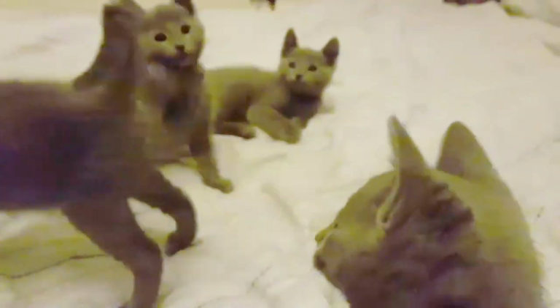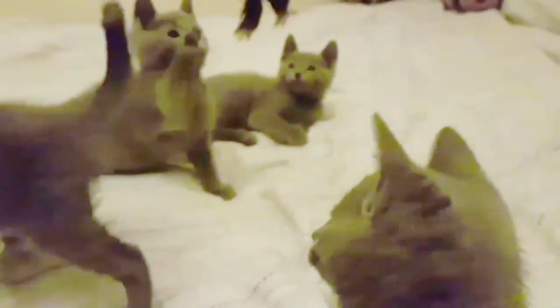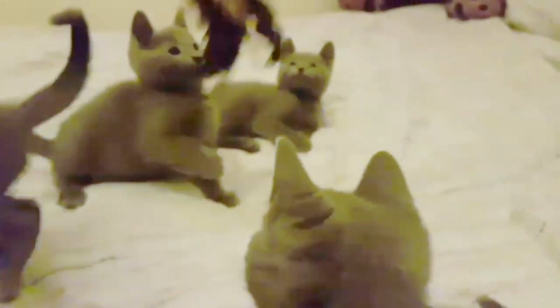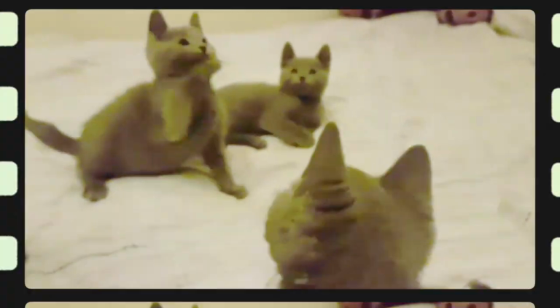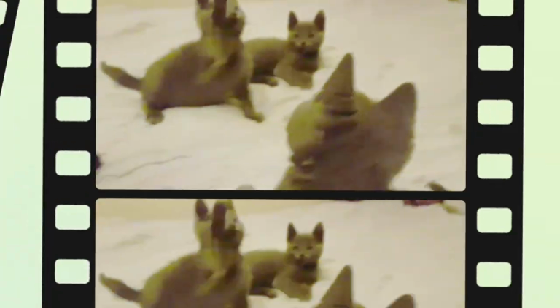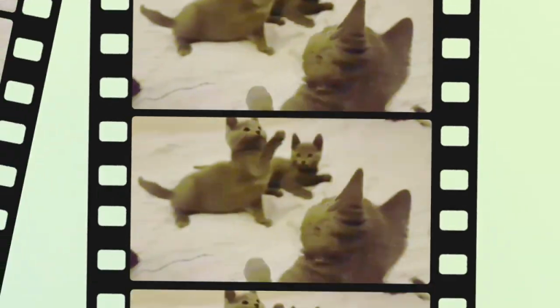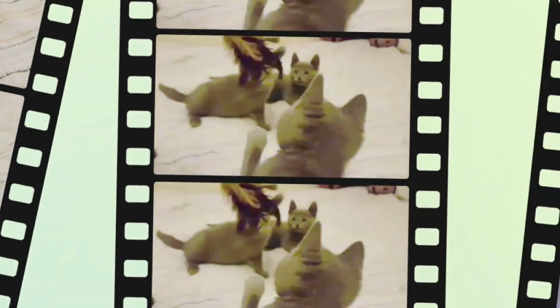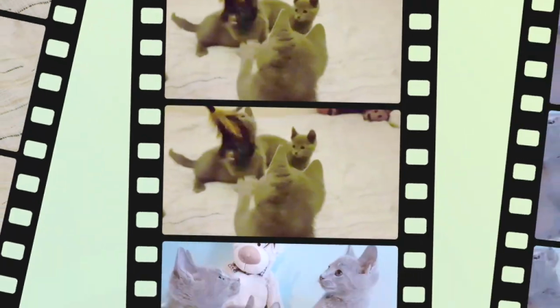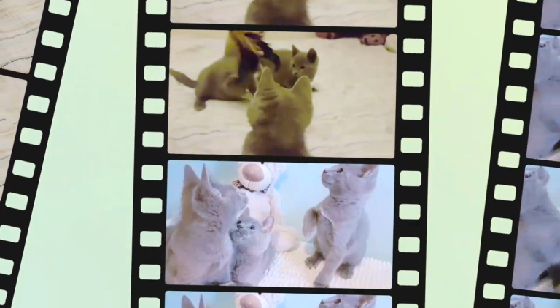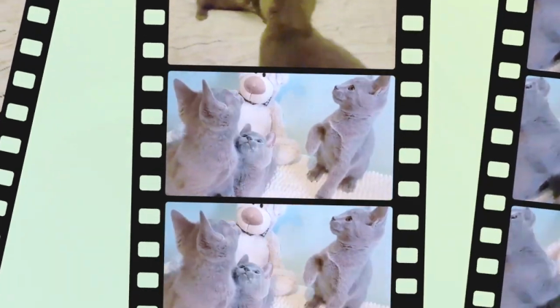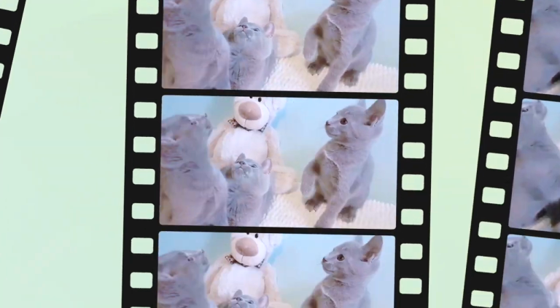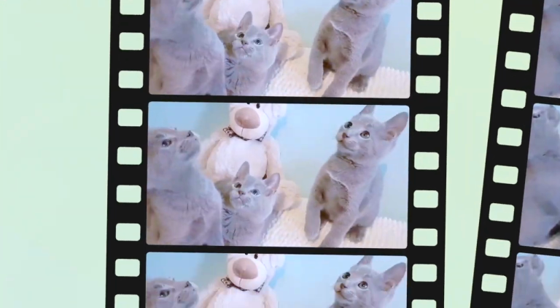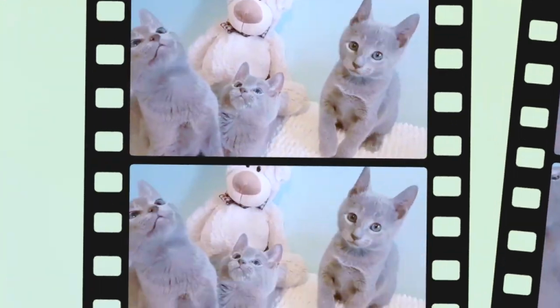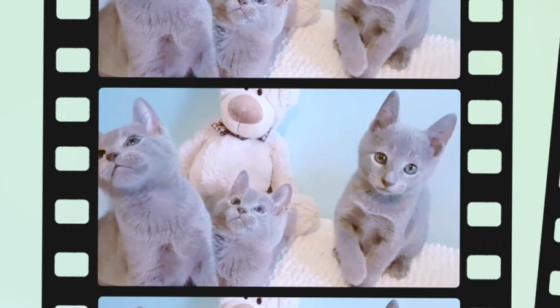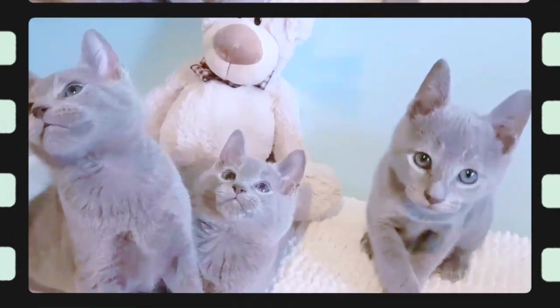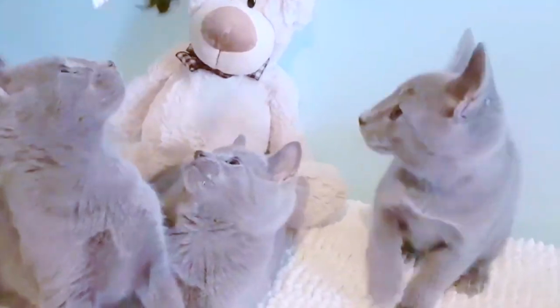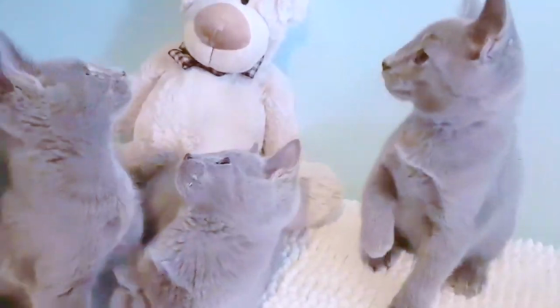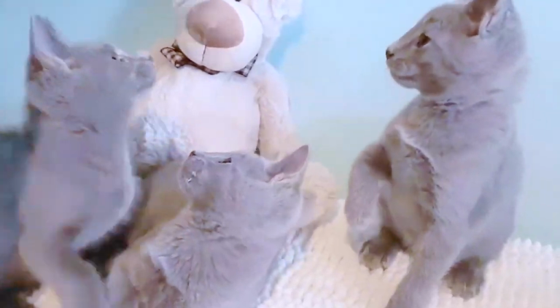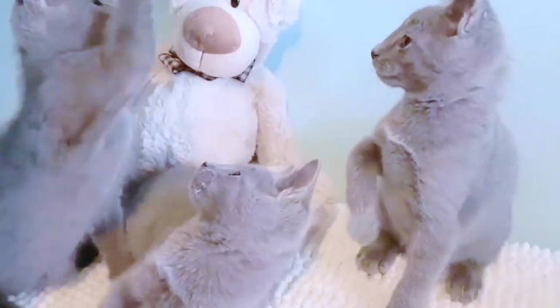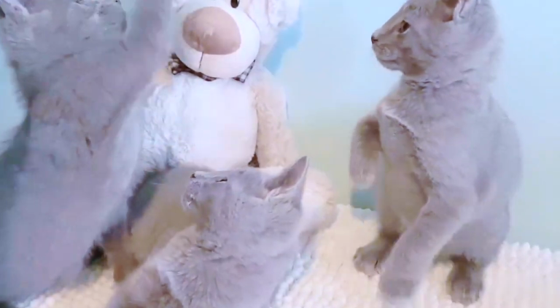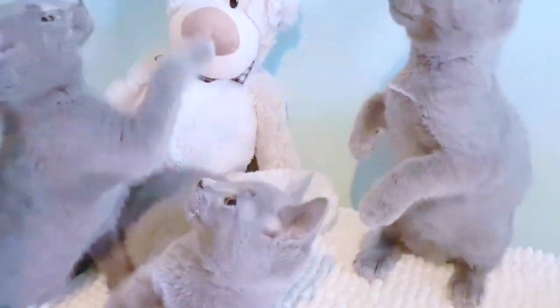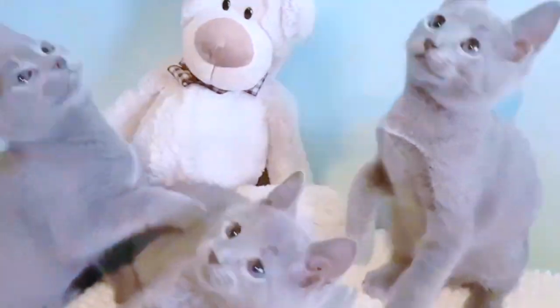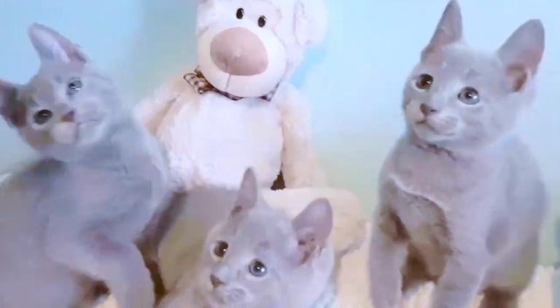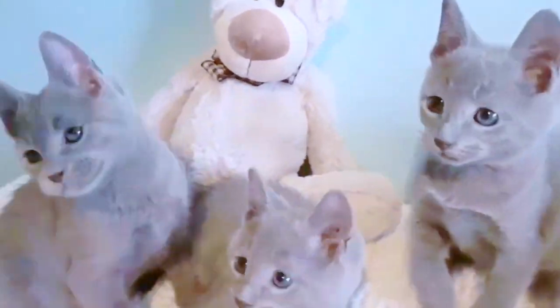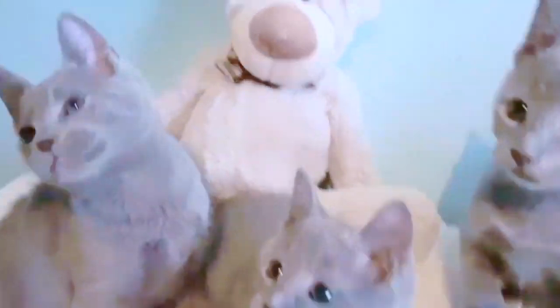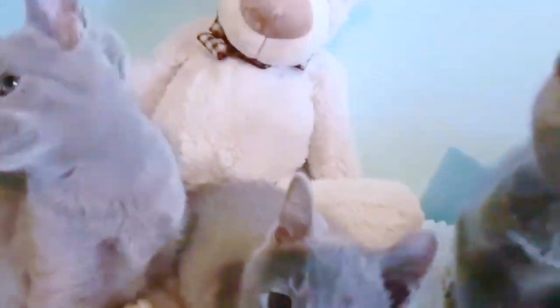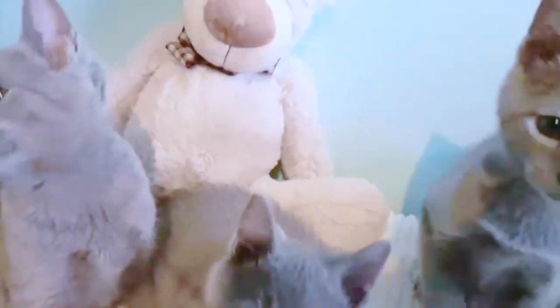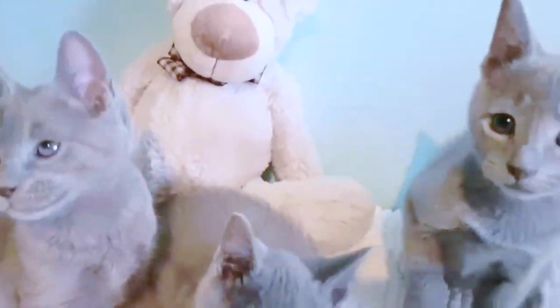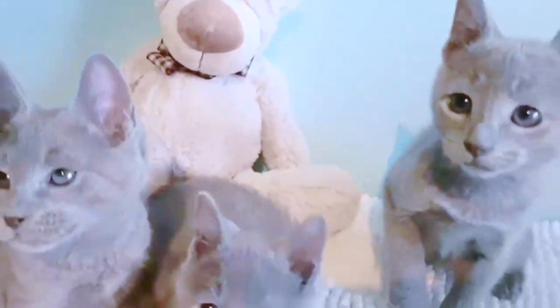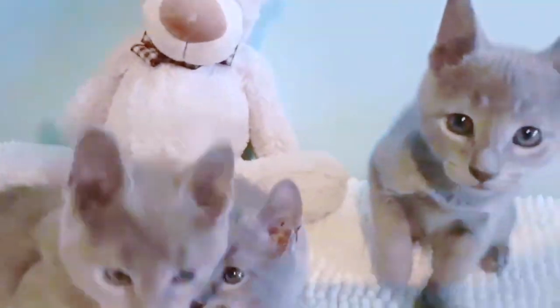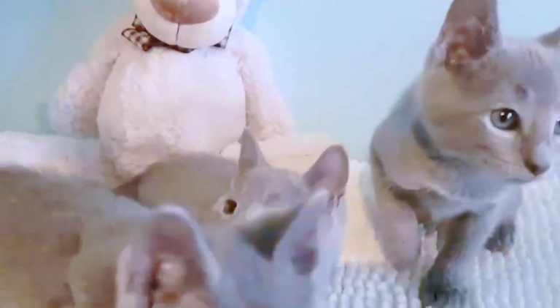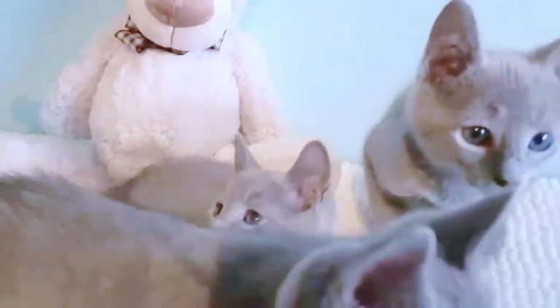Are Russian Blue cats noisy? Russian Blues are very loving and reserved. They do not like noisy households, but they do like to play and can be quite active when outdoors.